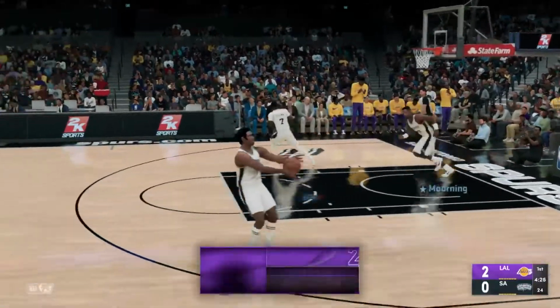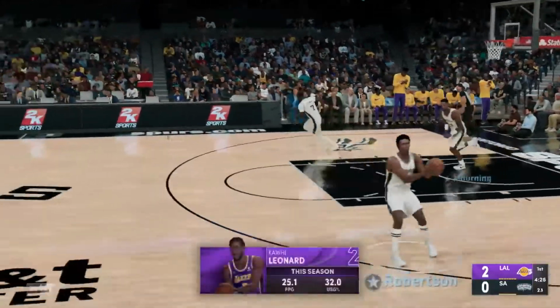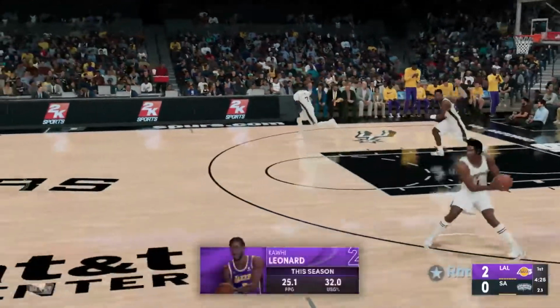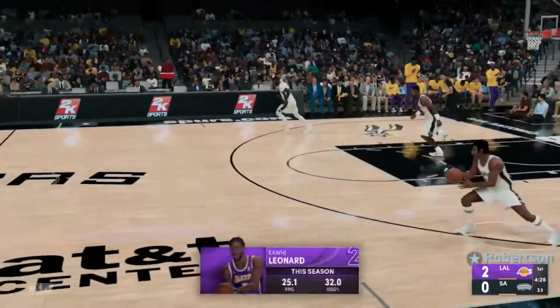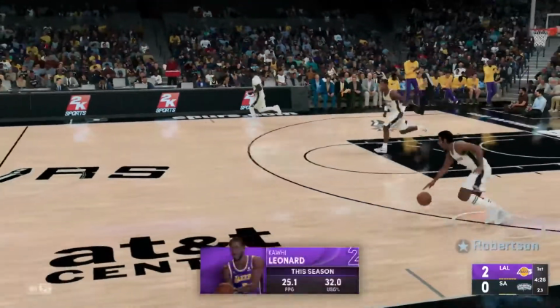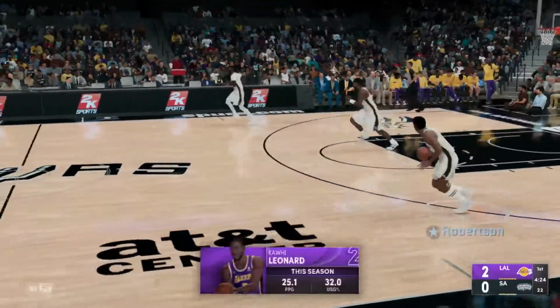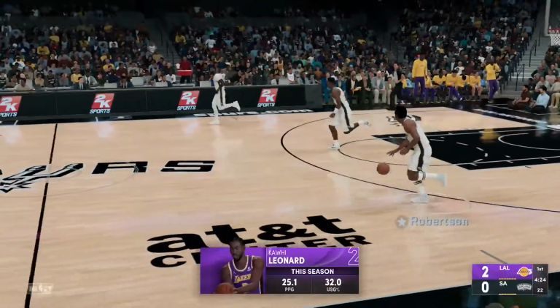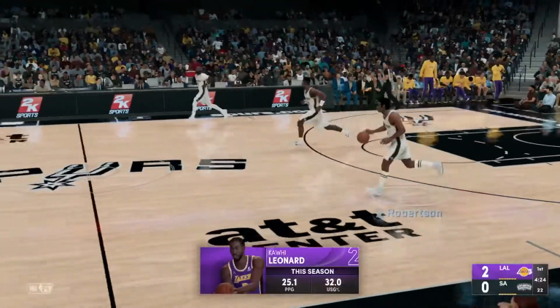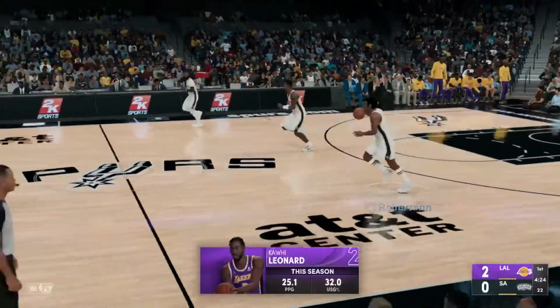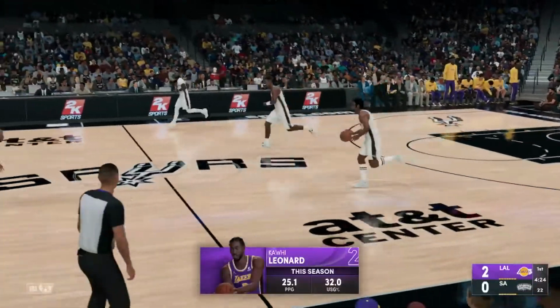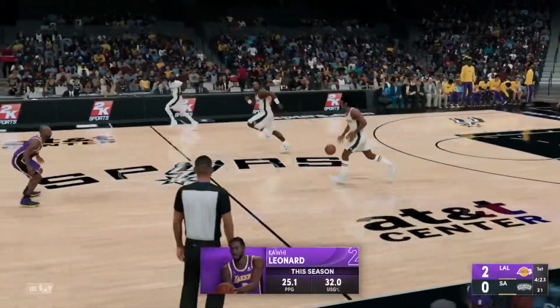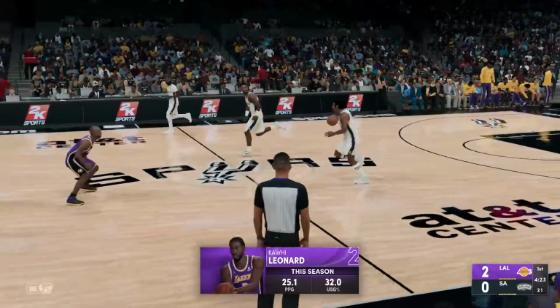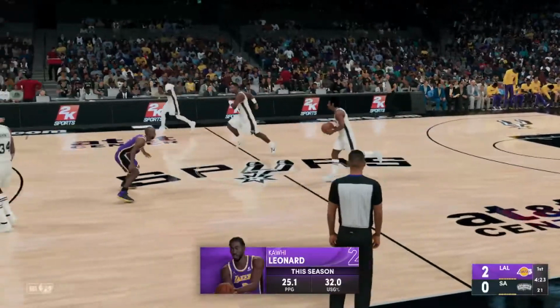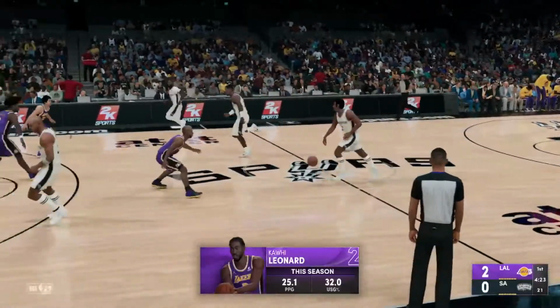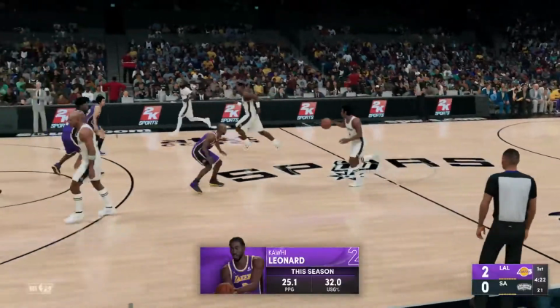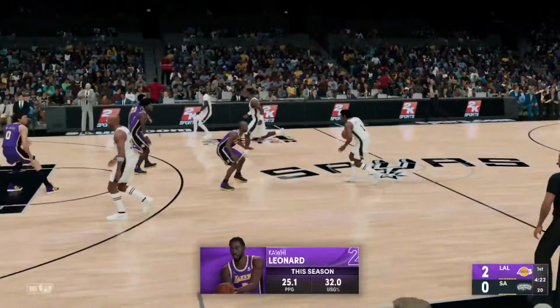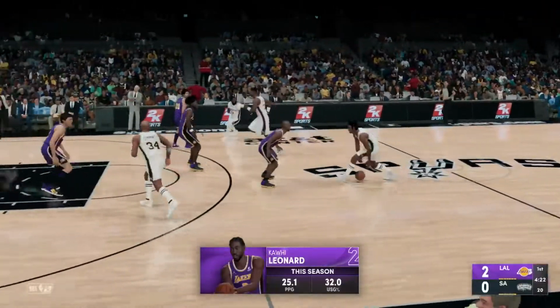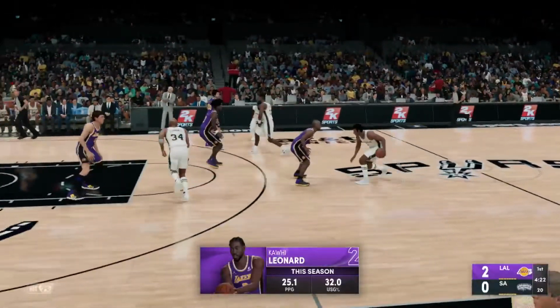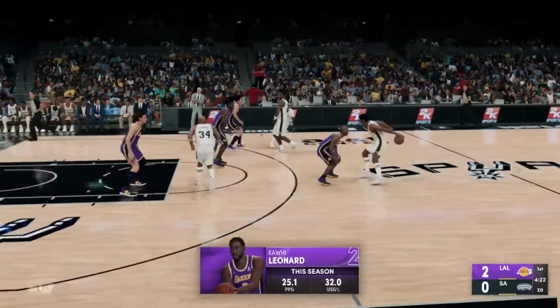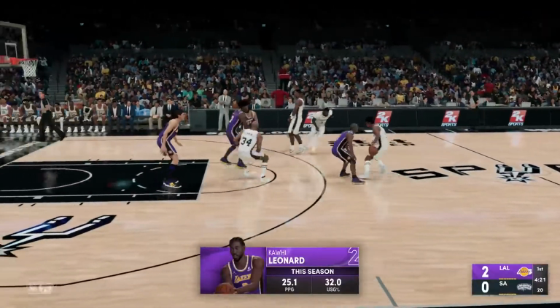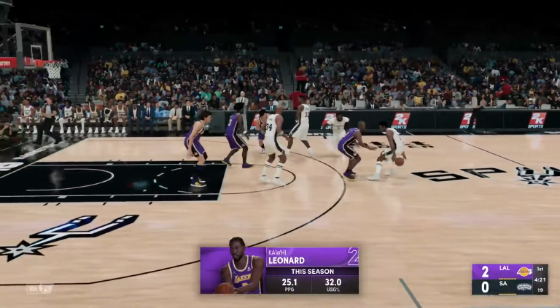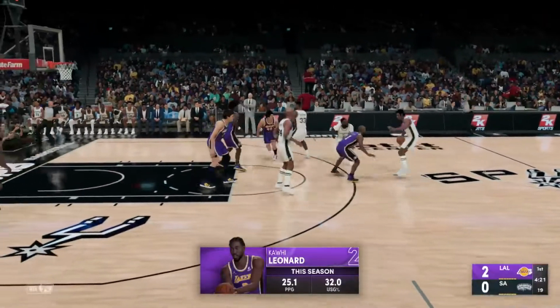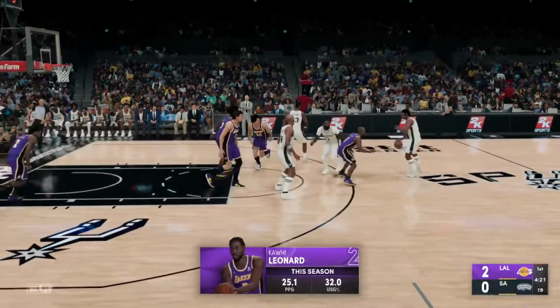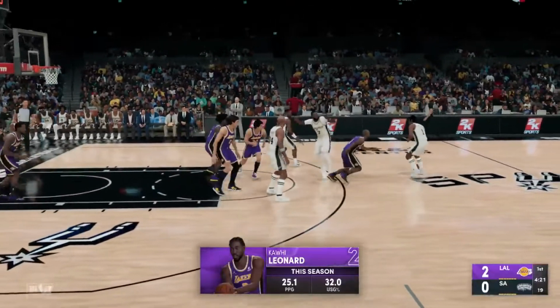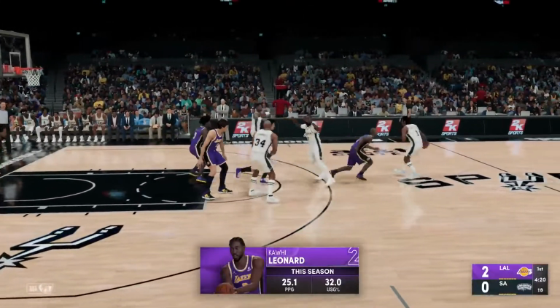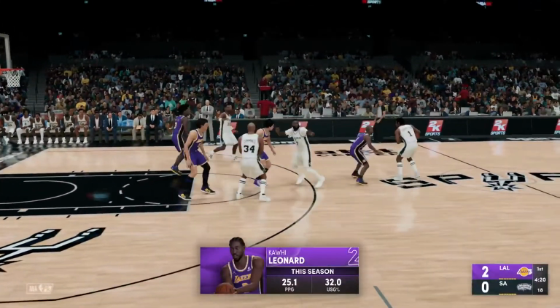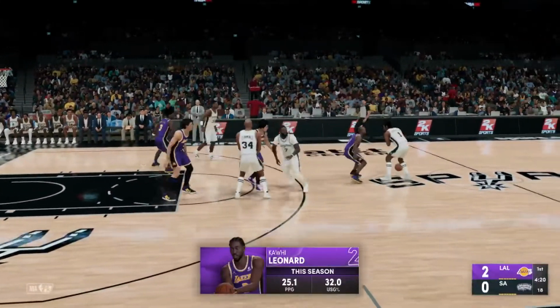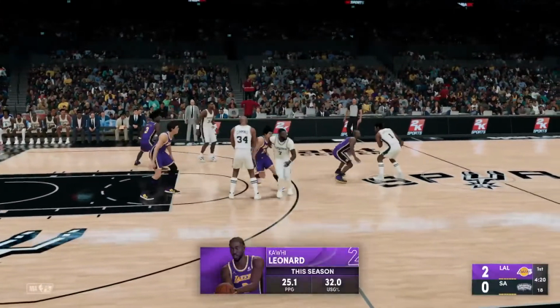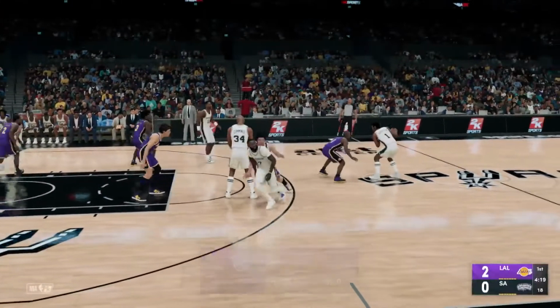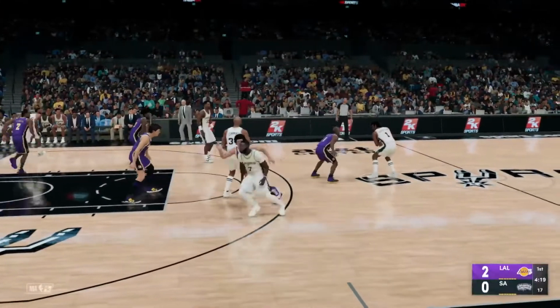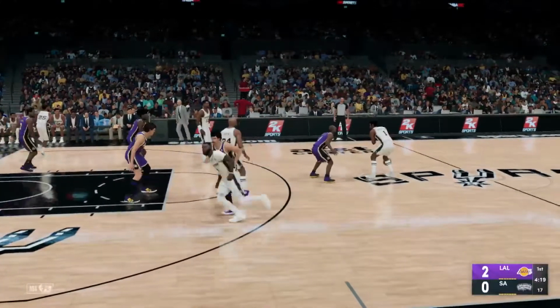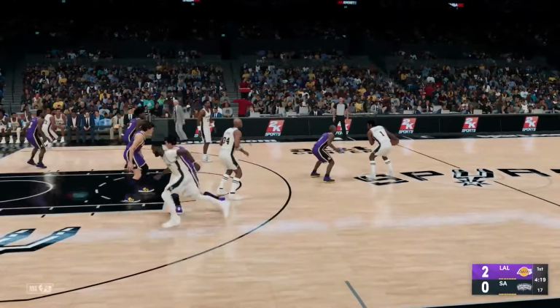And the reflexes are just key. Clyde is already anticipating that shot before he even gets the ball.